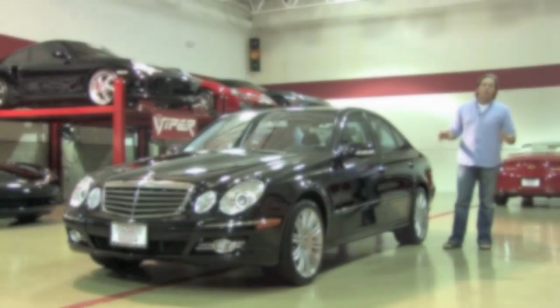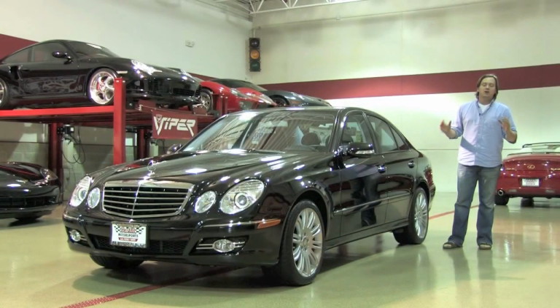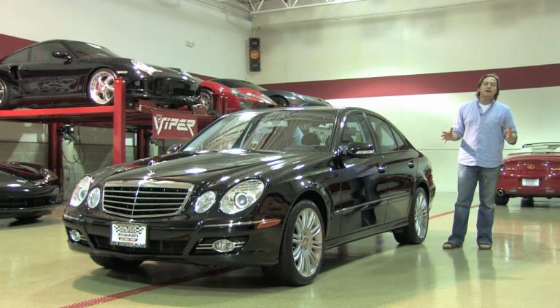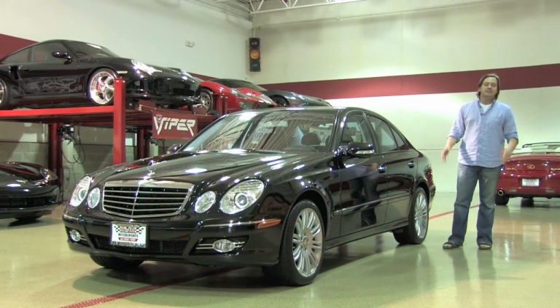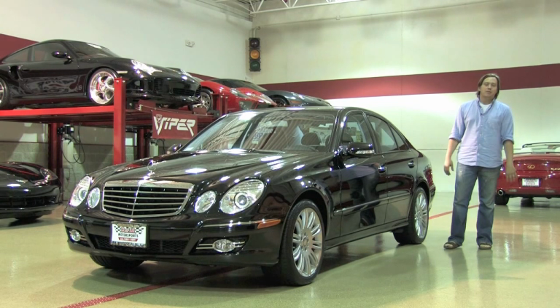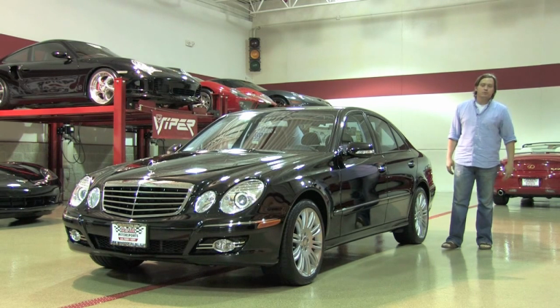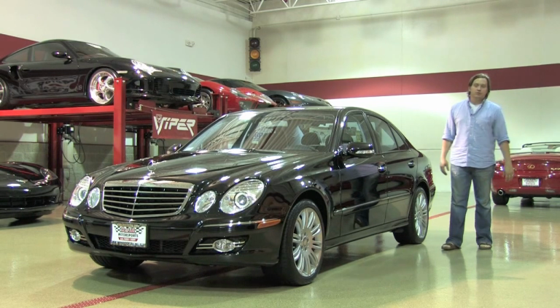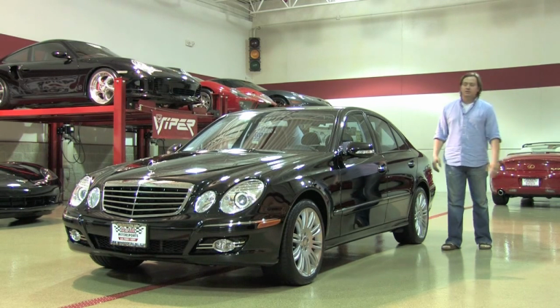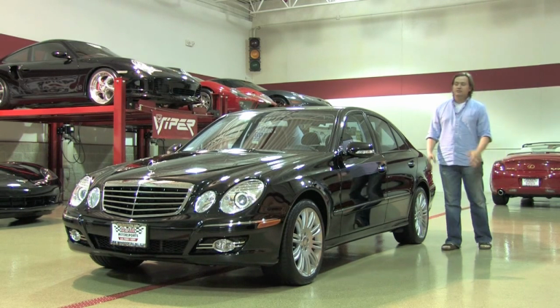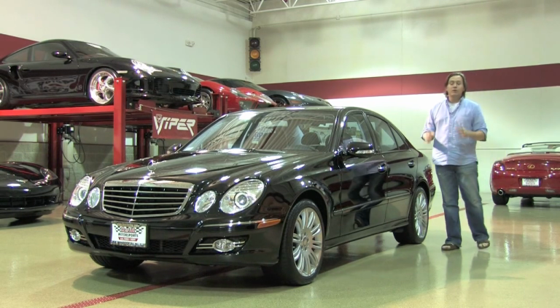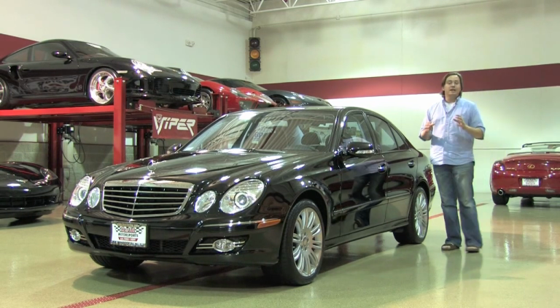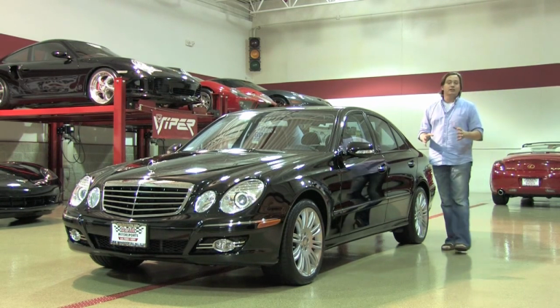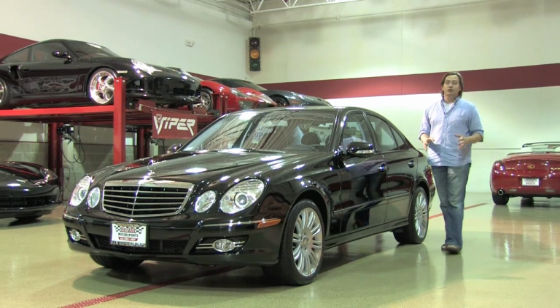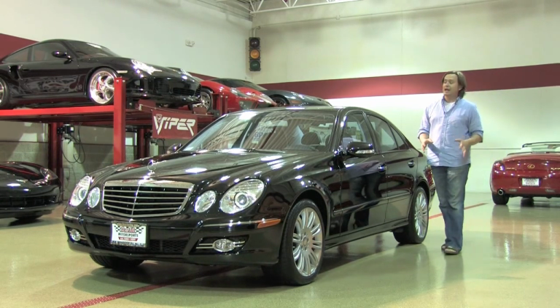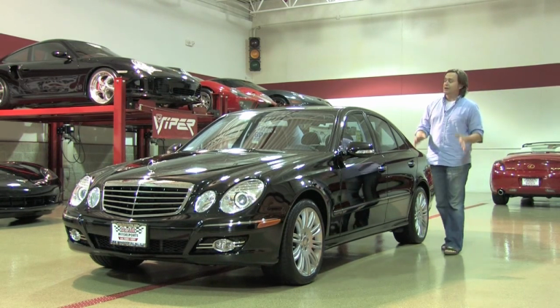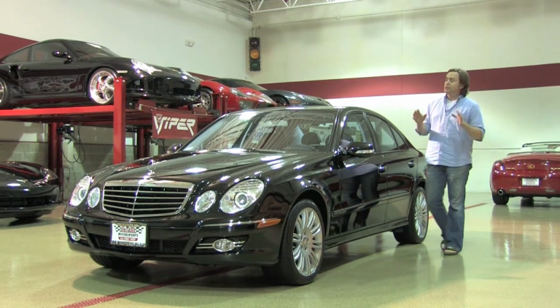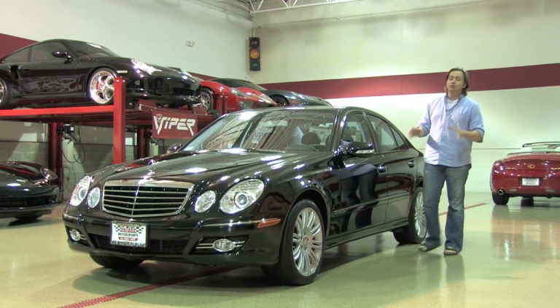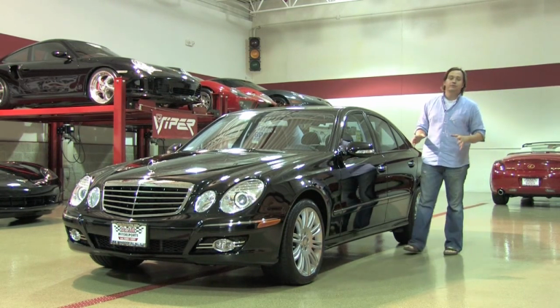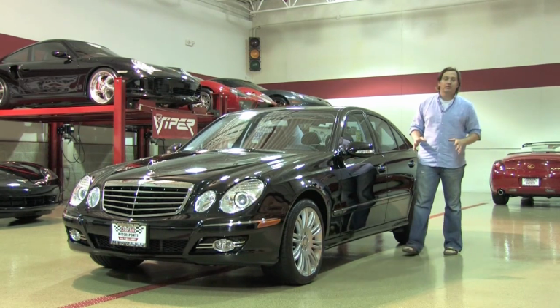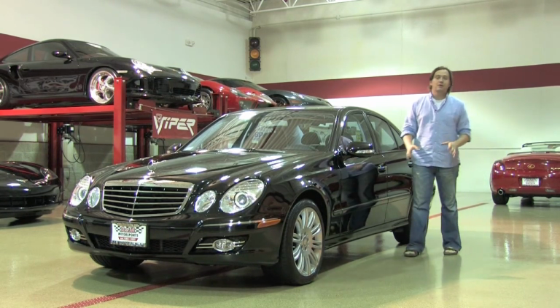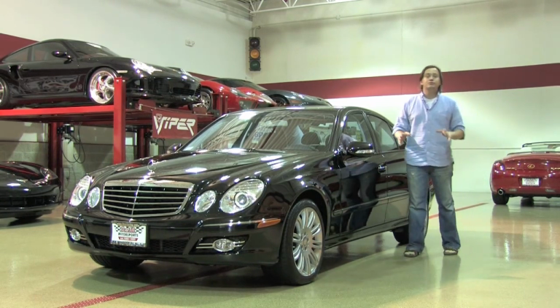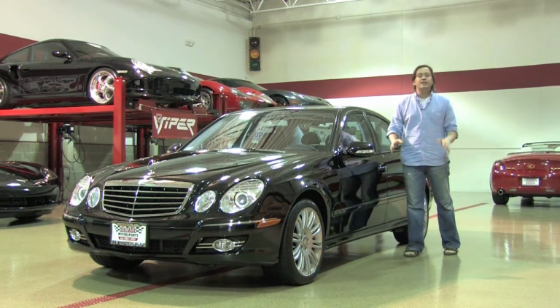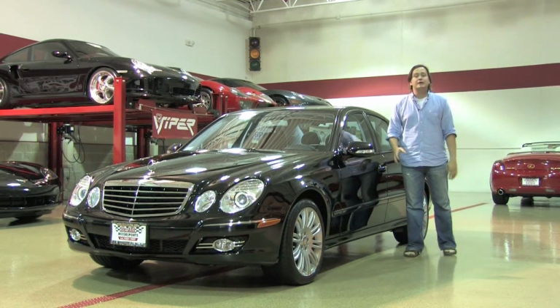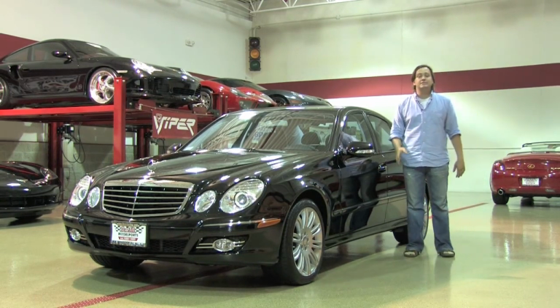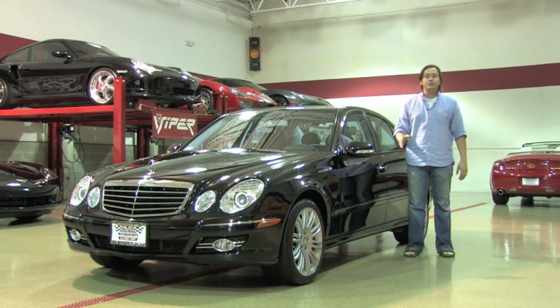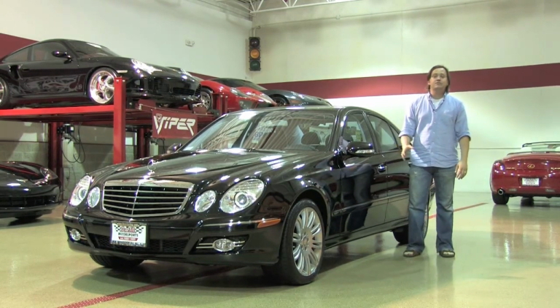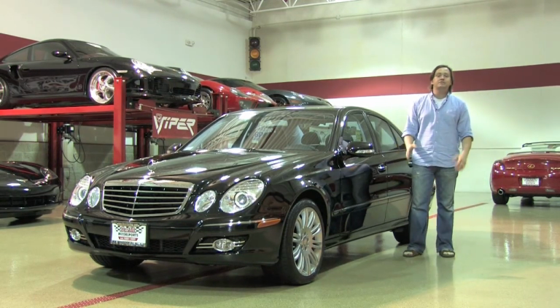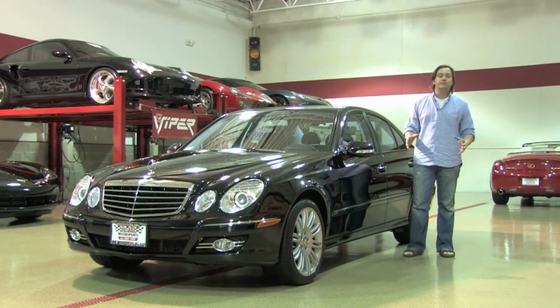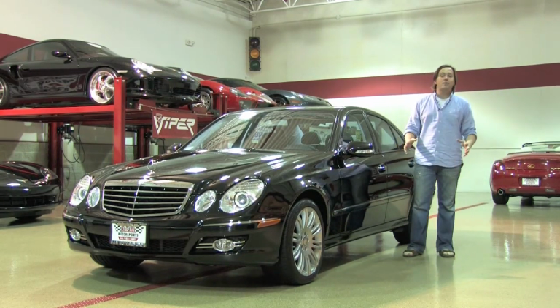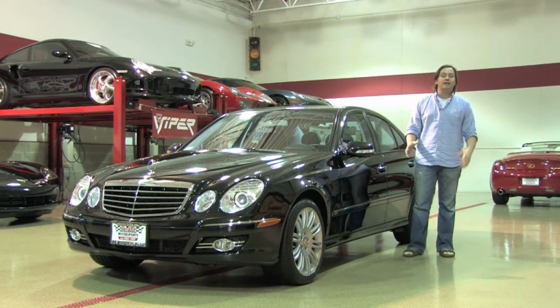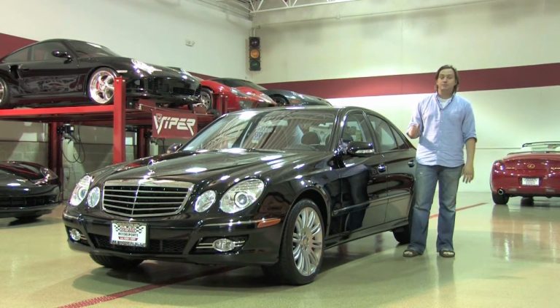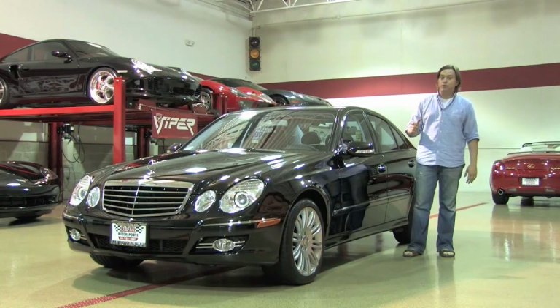Welcome back to D&M Motorsports. Today we're taking a look at a beautiful Mercedes-Benz E350 4Matic Sport.